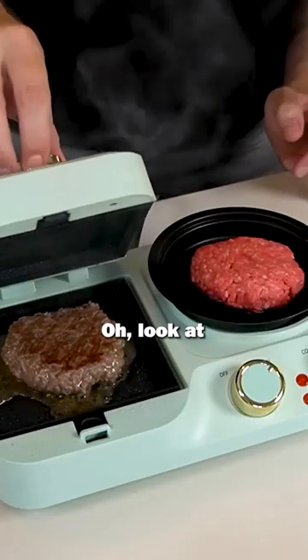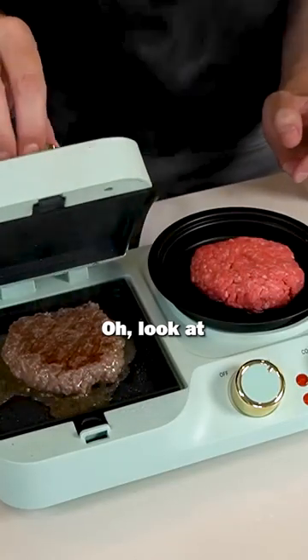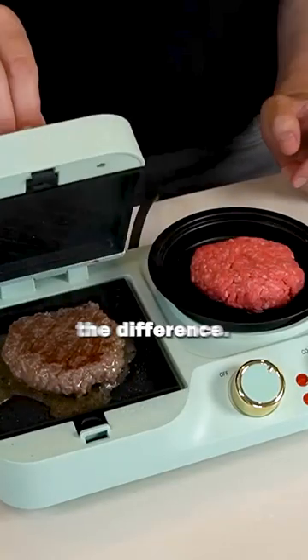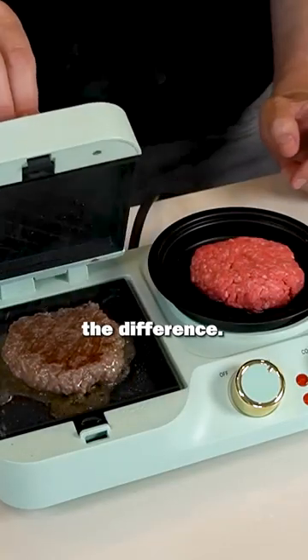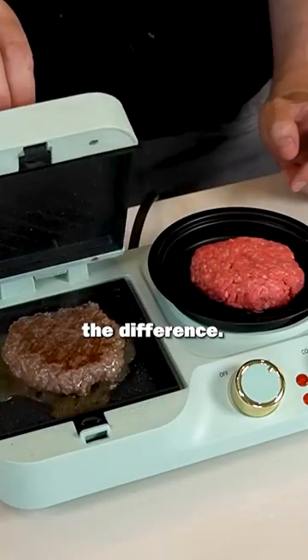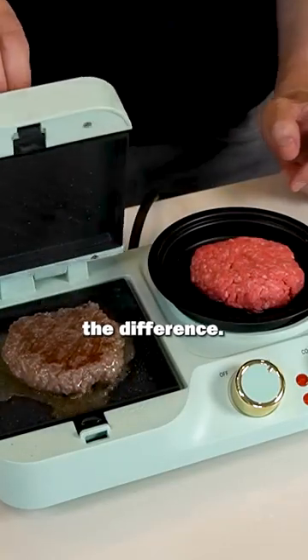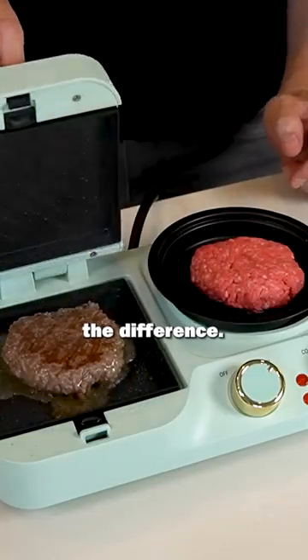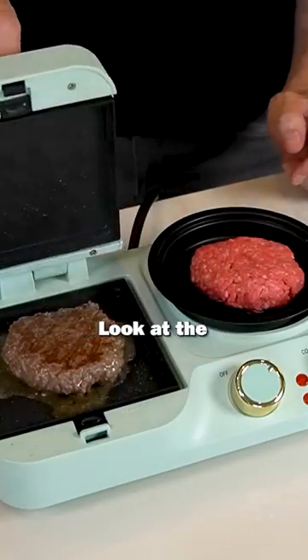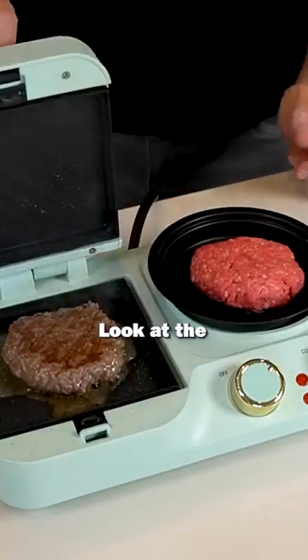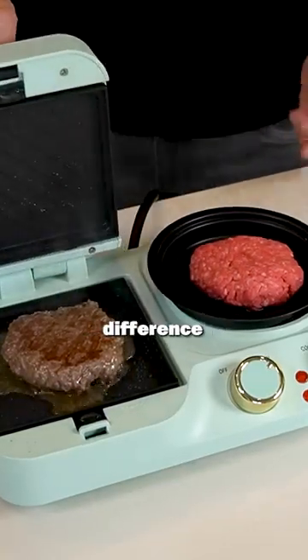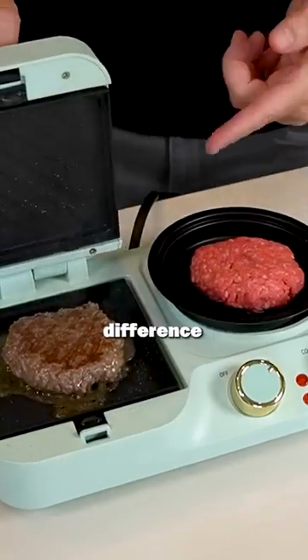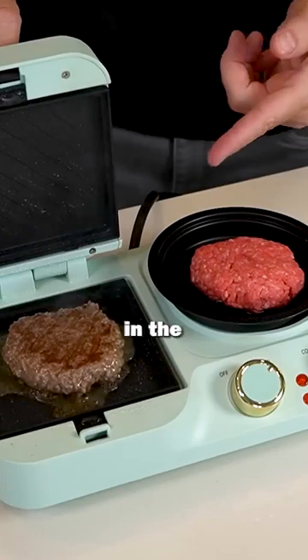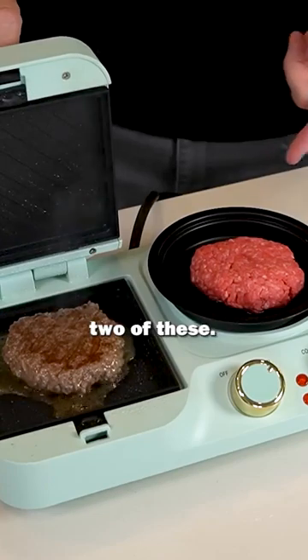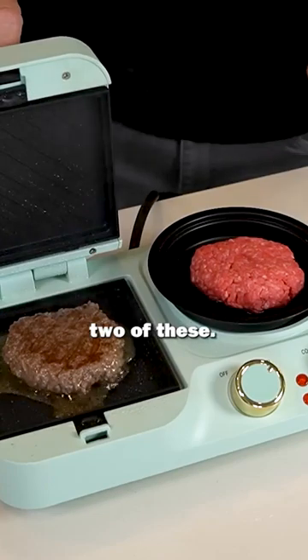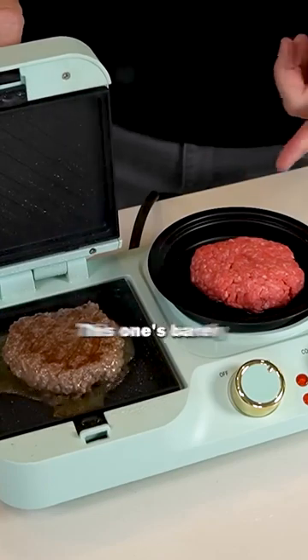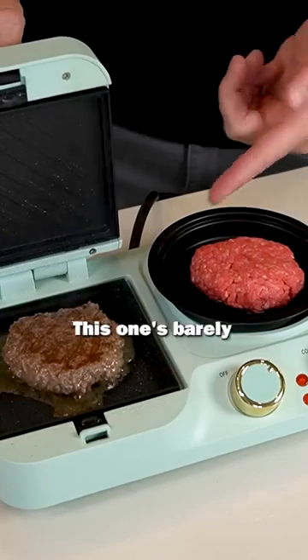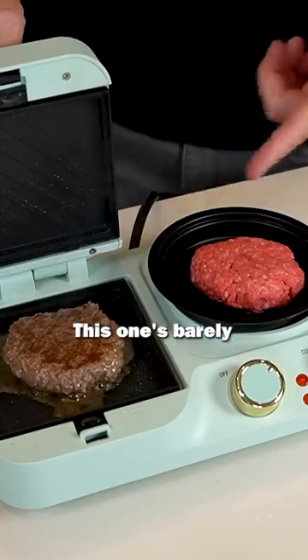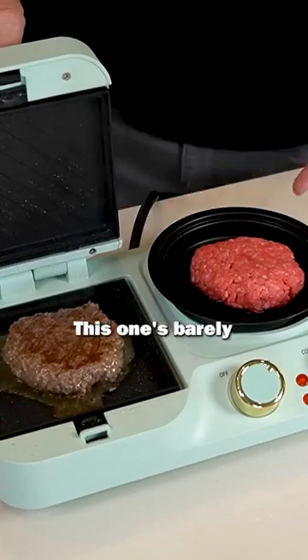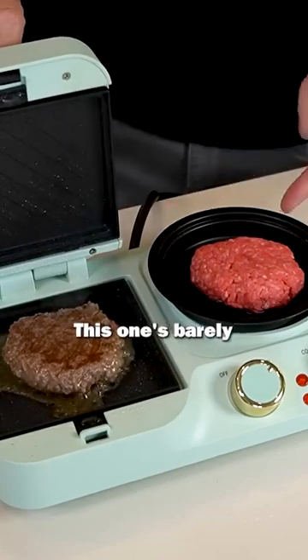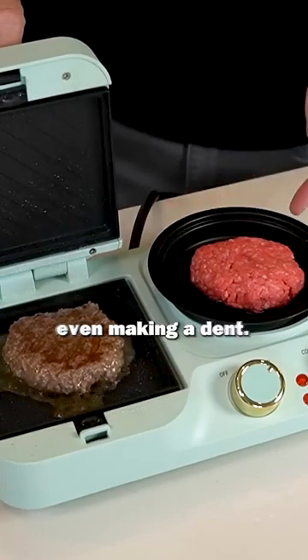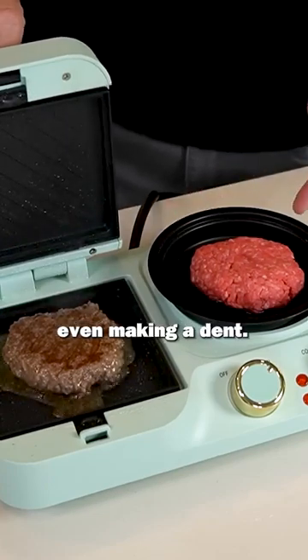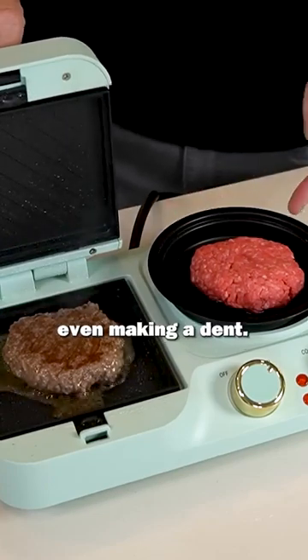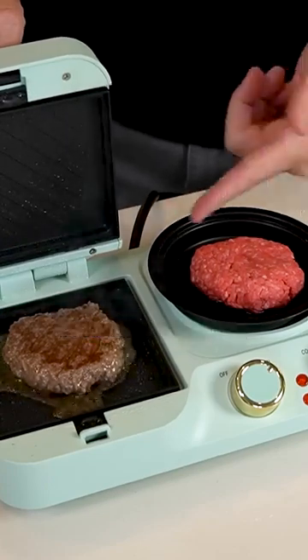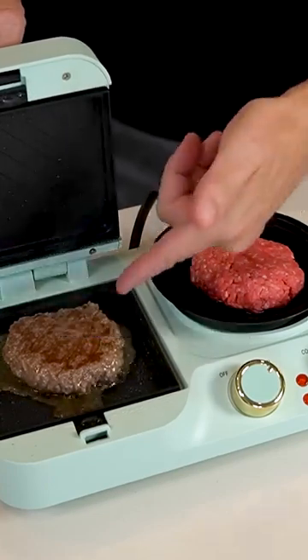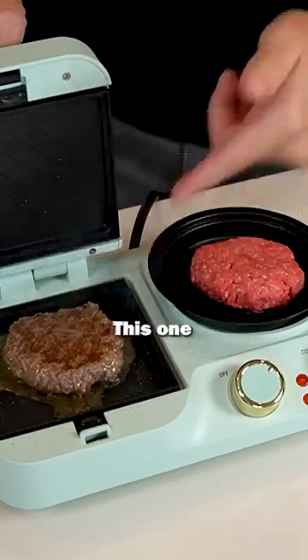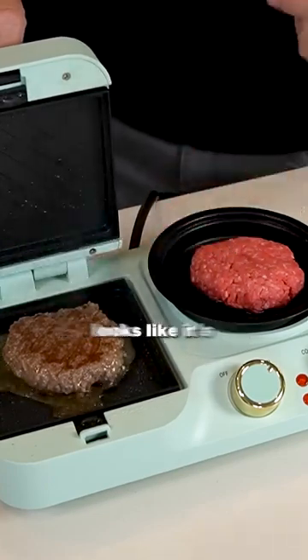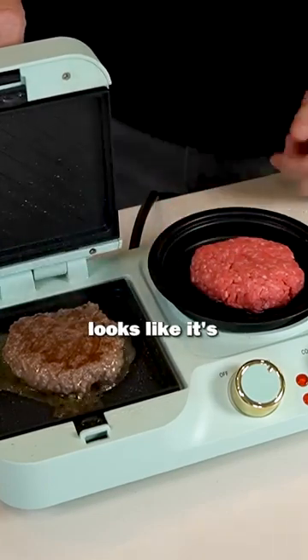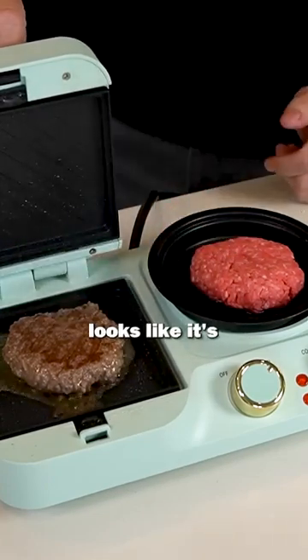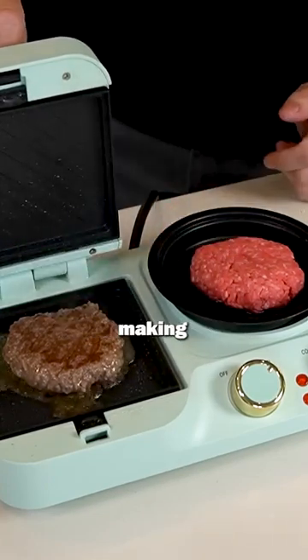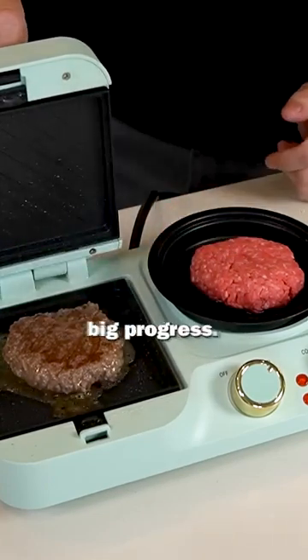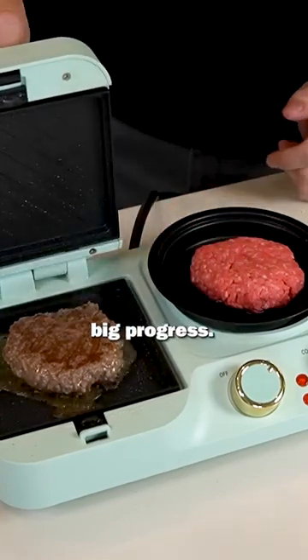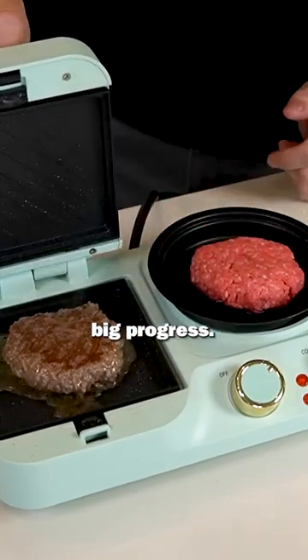Look at the difference between the two of these. This one's barely even making a dent. This one looks like it's making big progress.